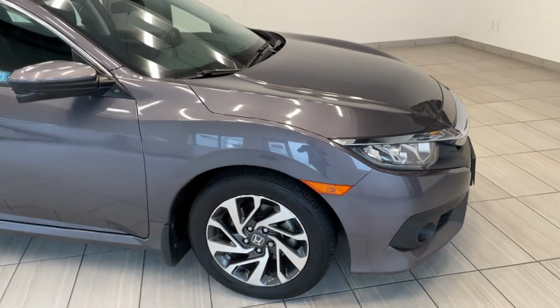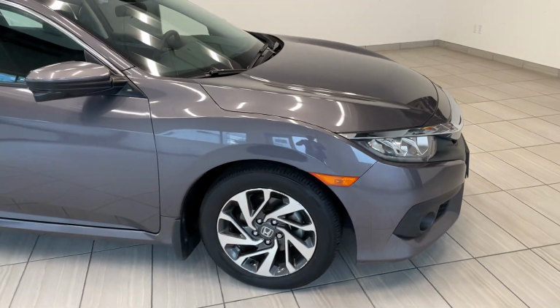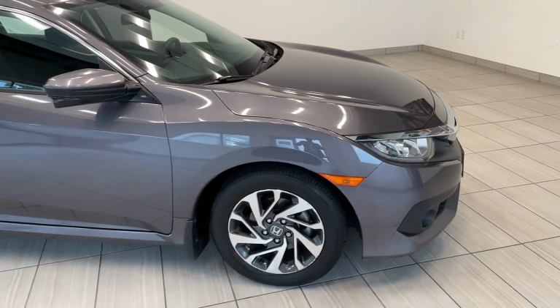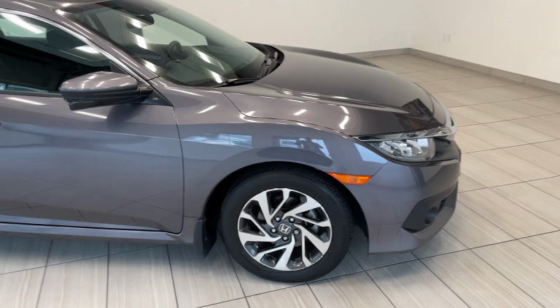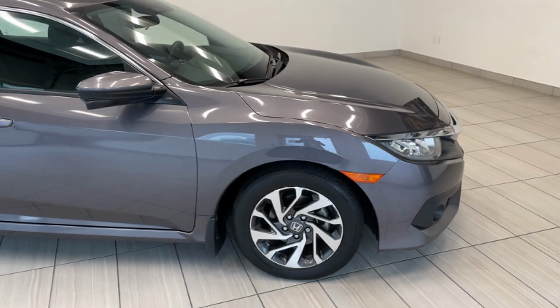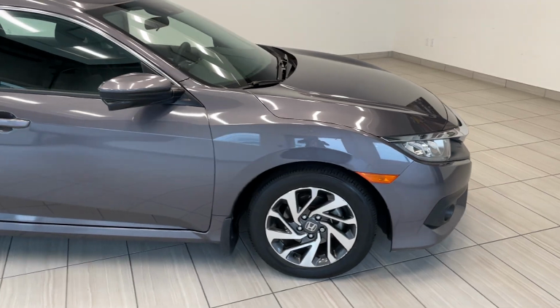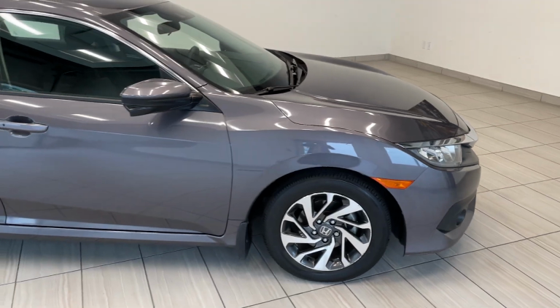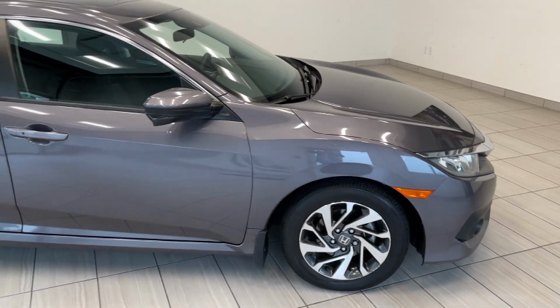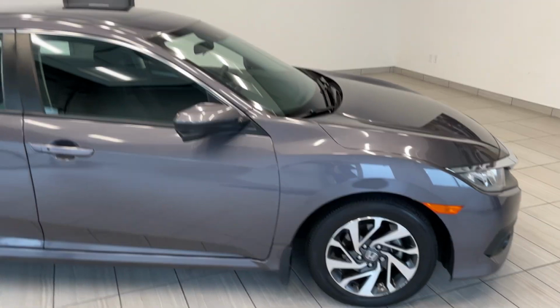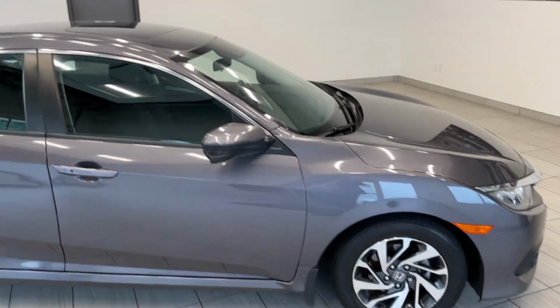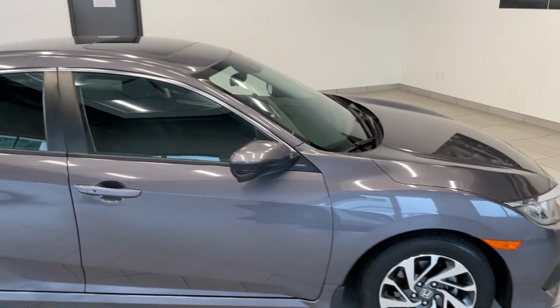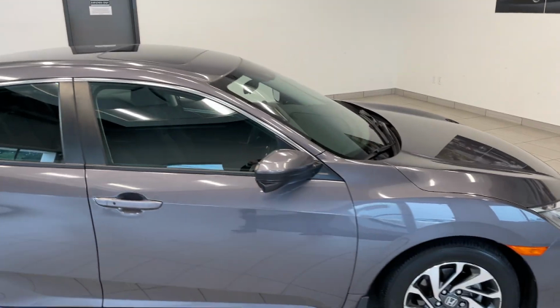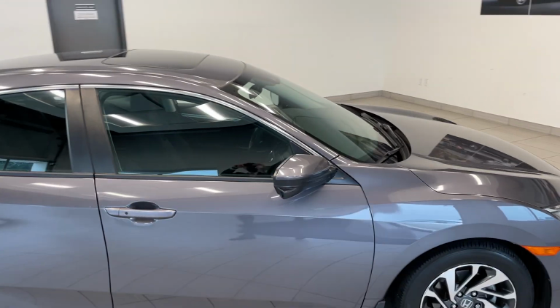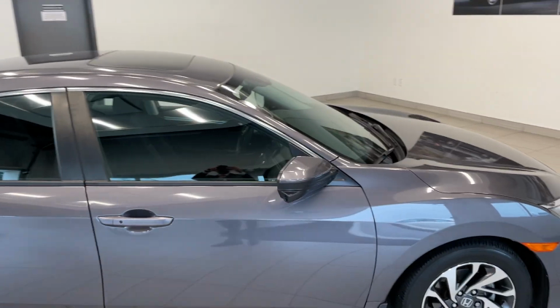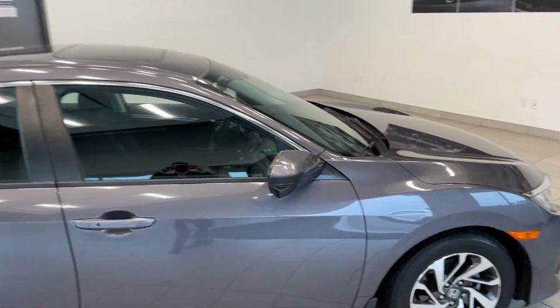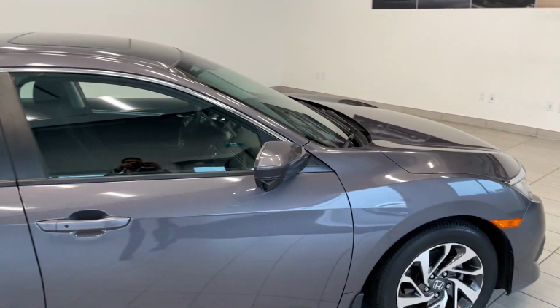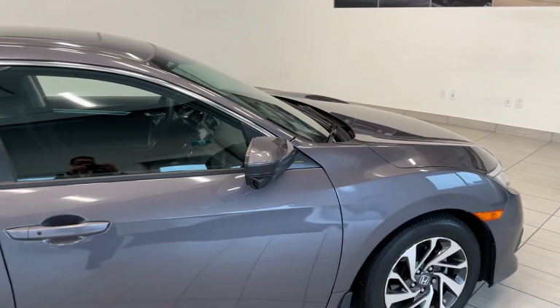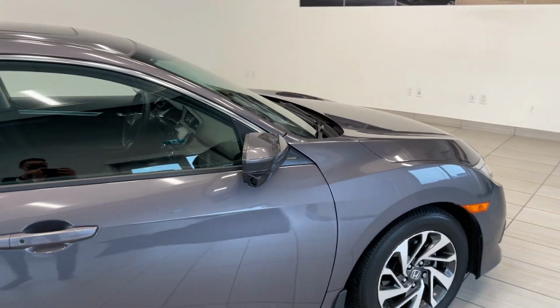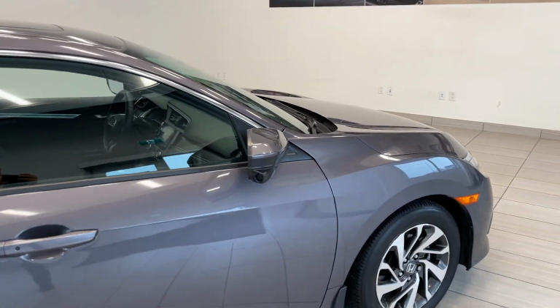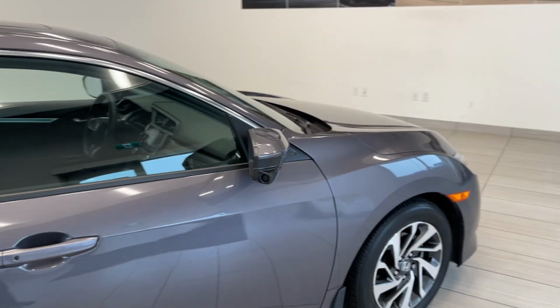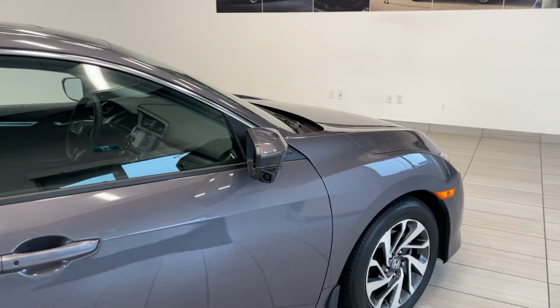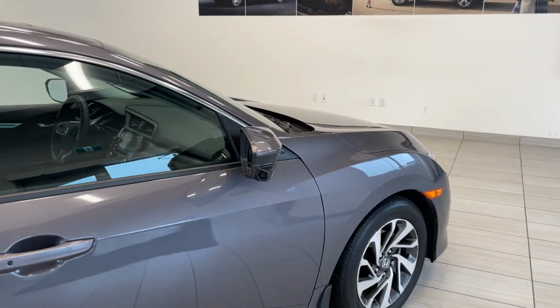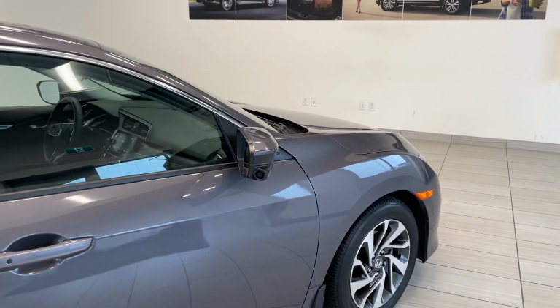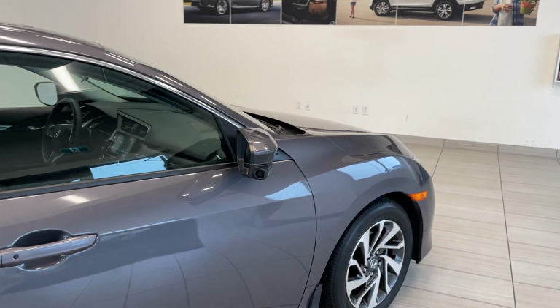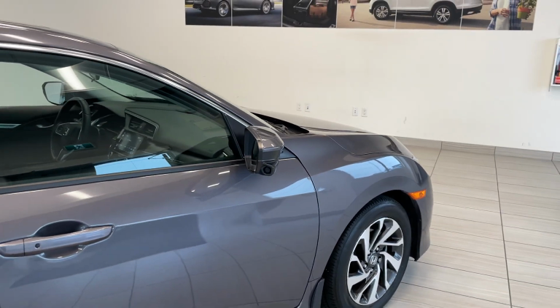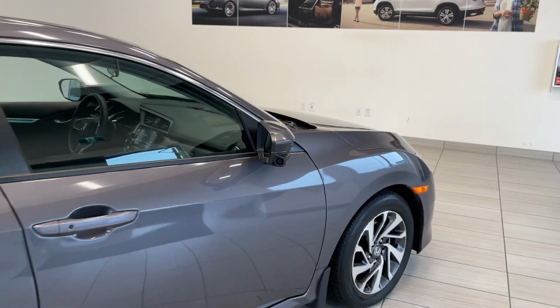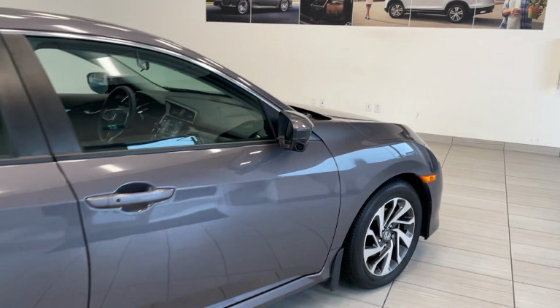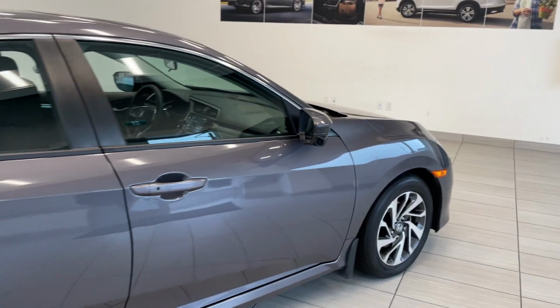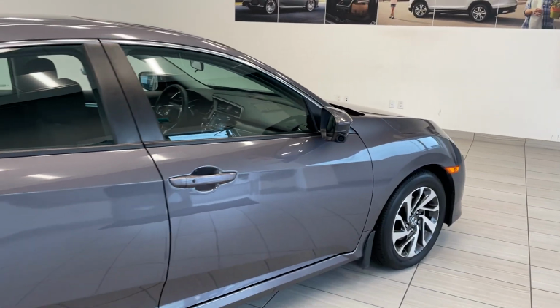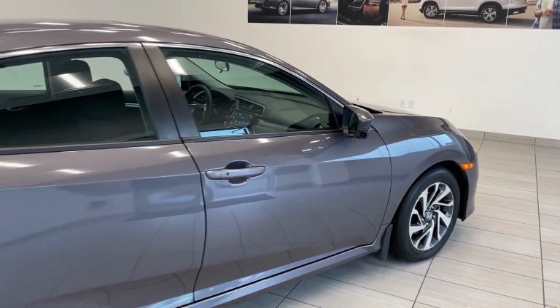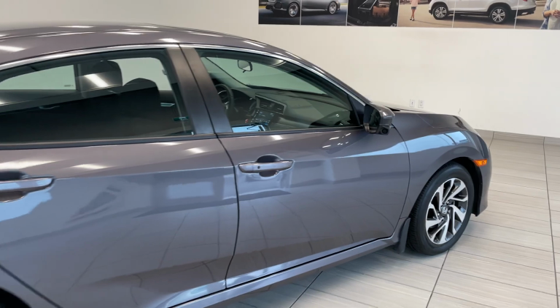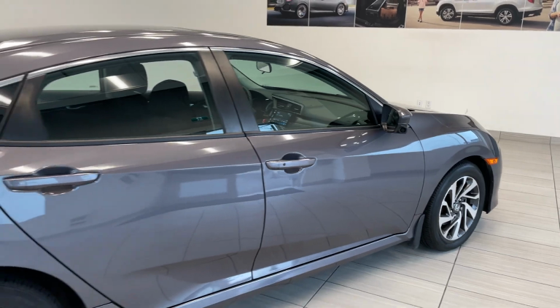With the EX you can get those nice alloy wheels there, sunroof up on top, and the Honda Lane Watch — that camera right there in your side view mirror.